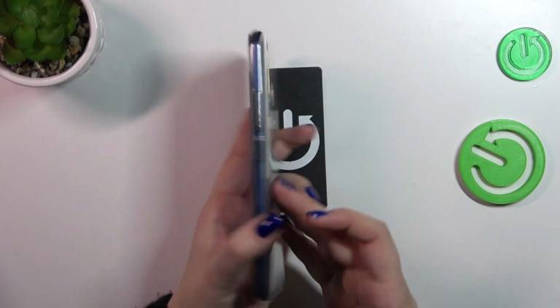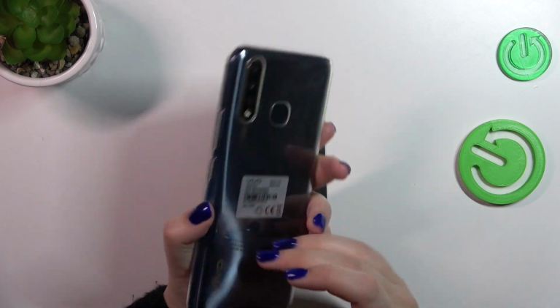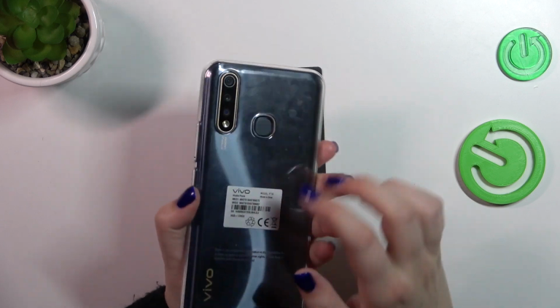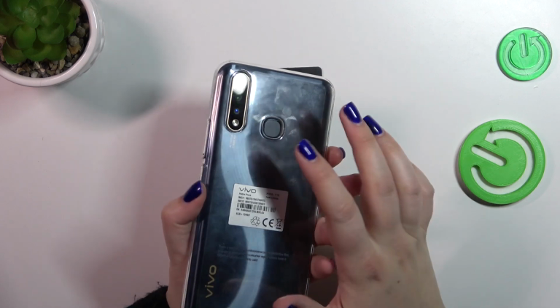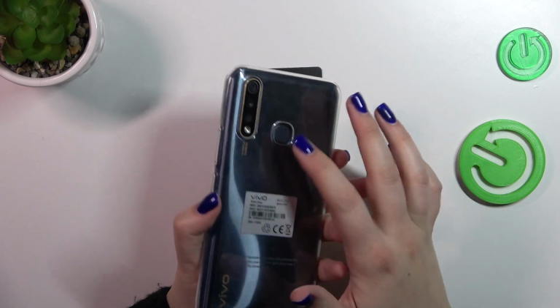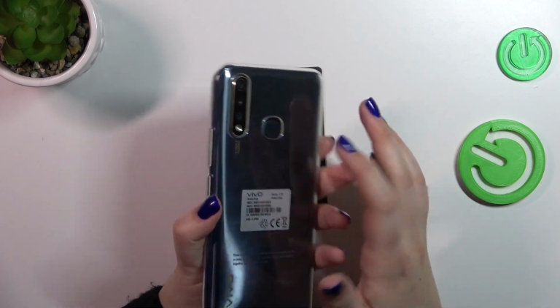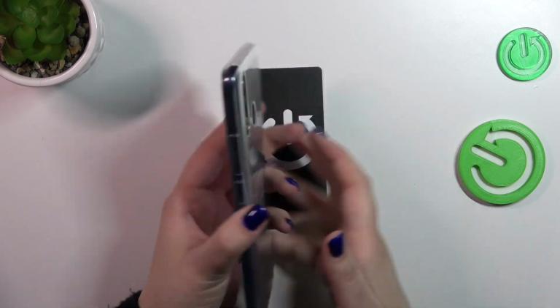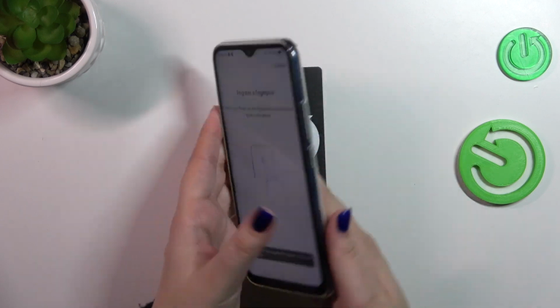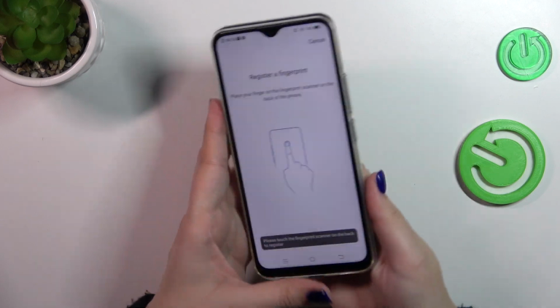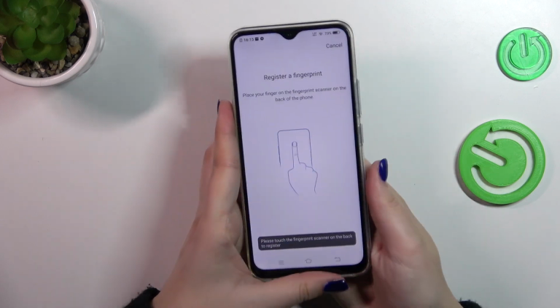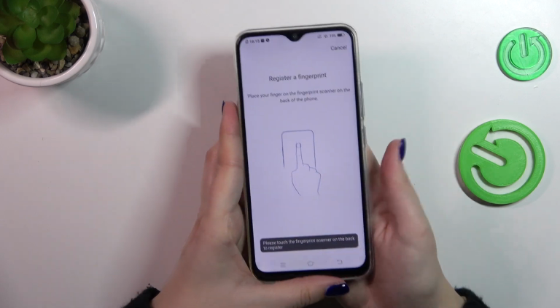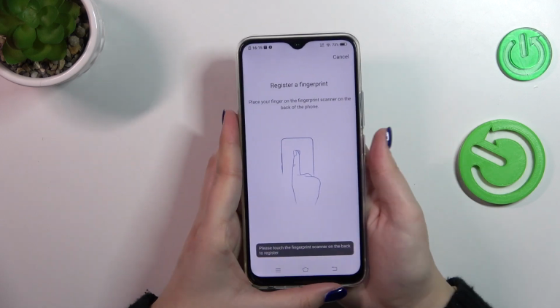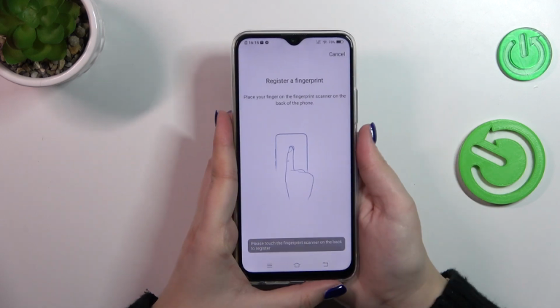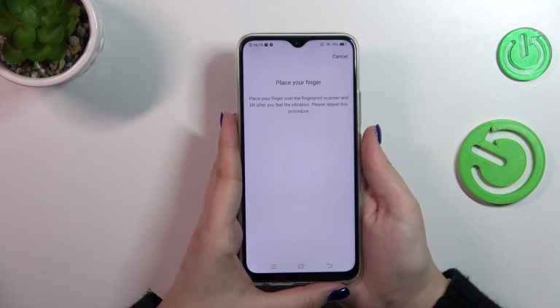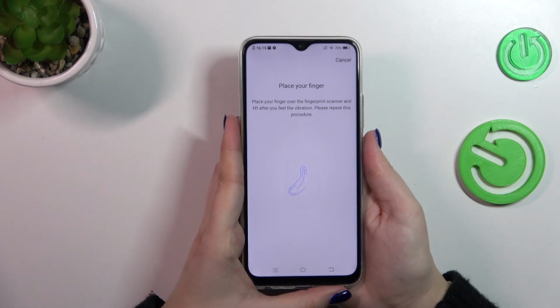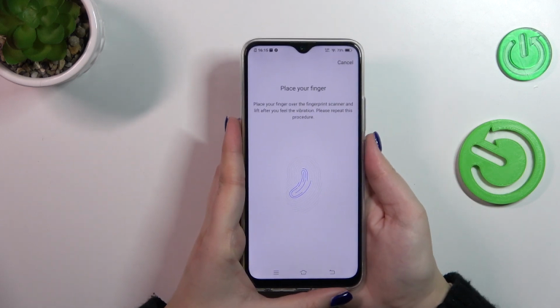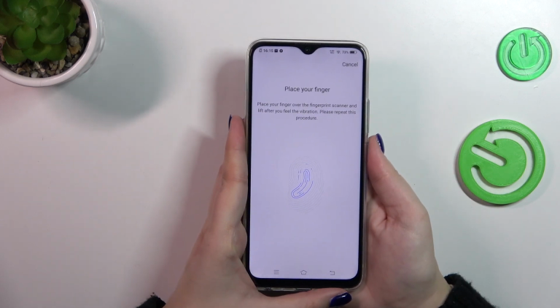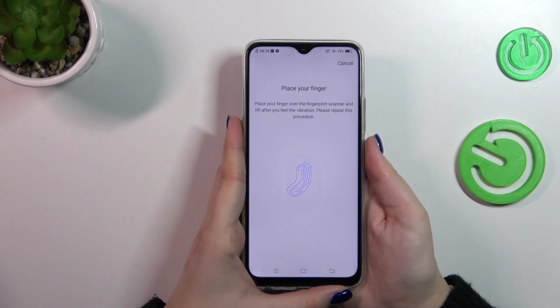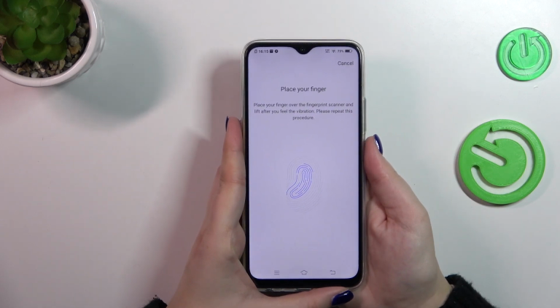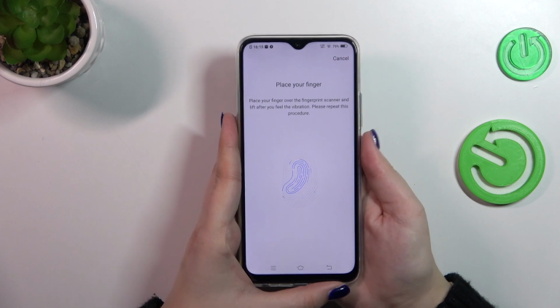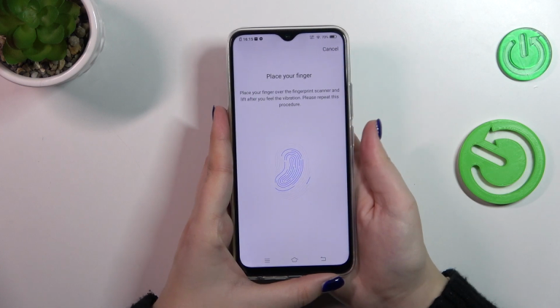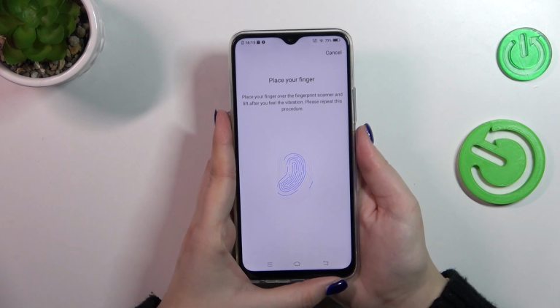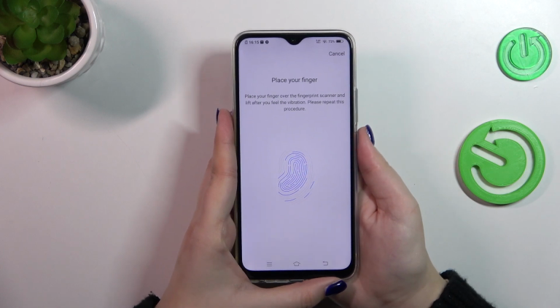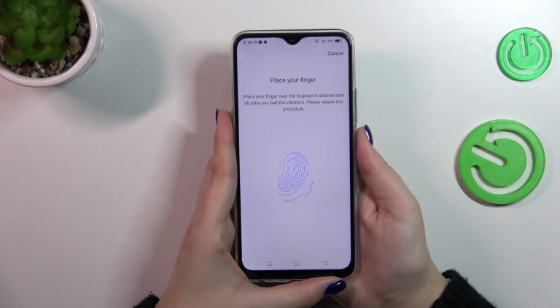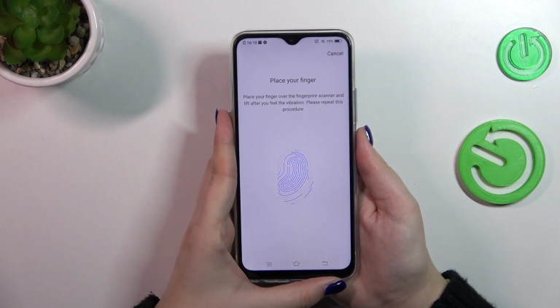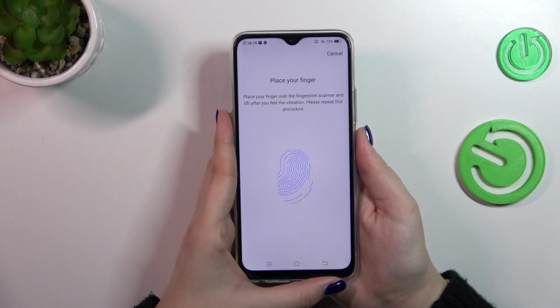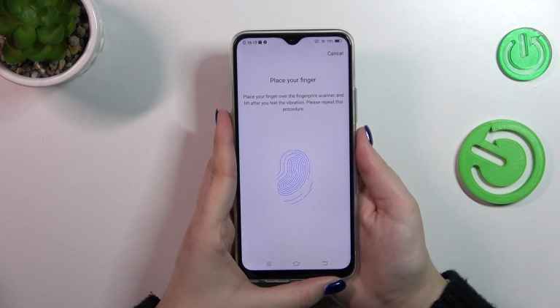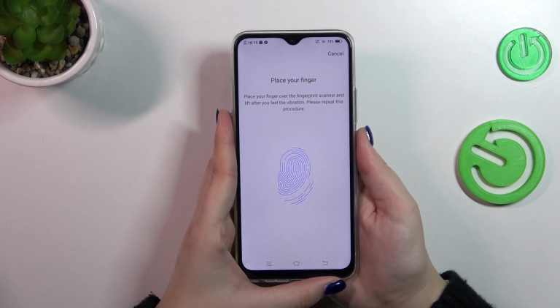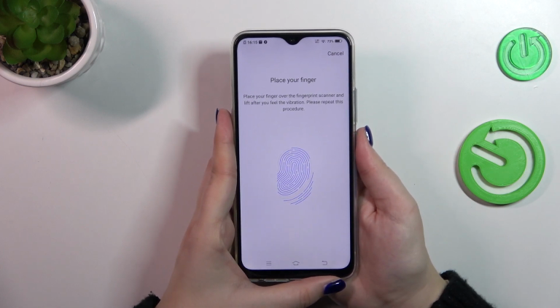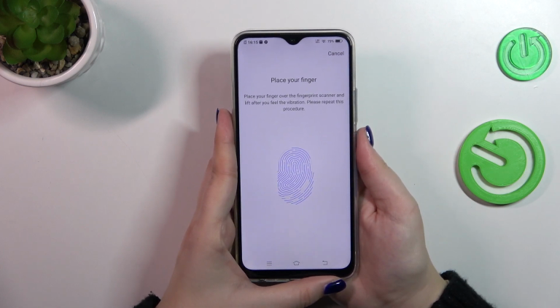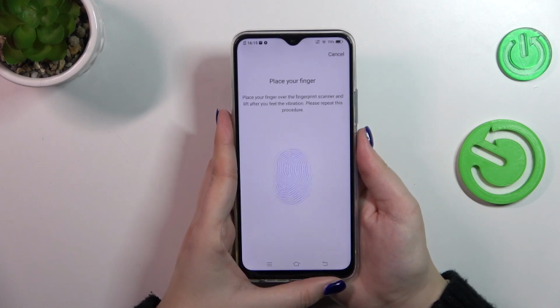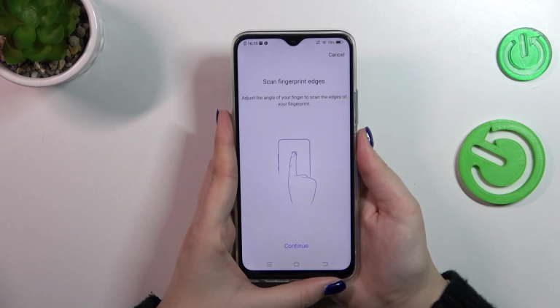Now we can register a fingerprint. We have to put our finger on the sensor, which is located on the back of our device. We need to do it multiple times in order to add the fingerprint fully.